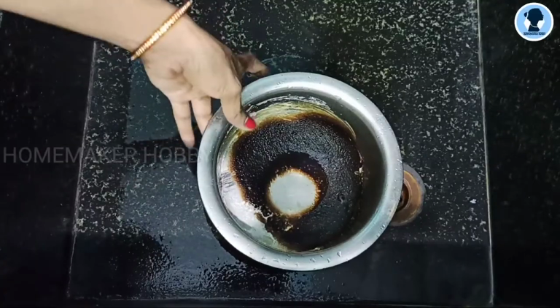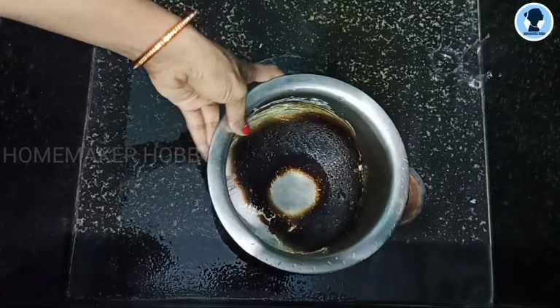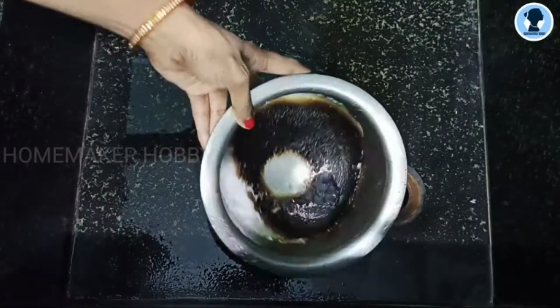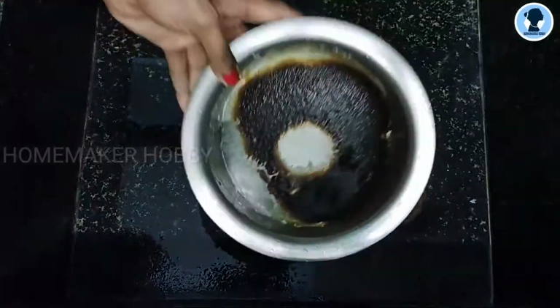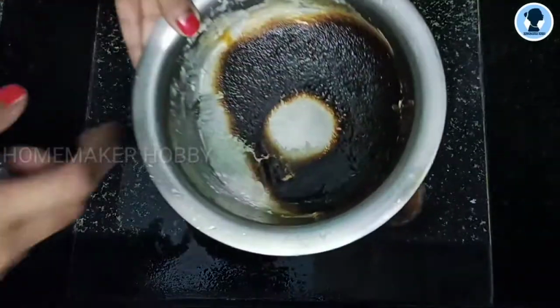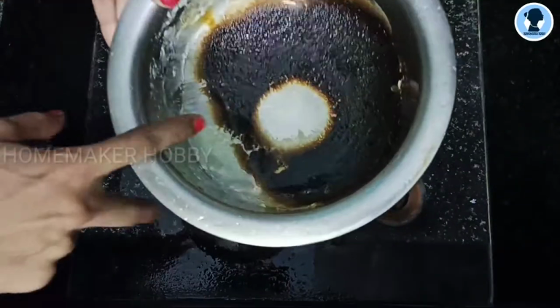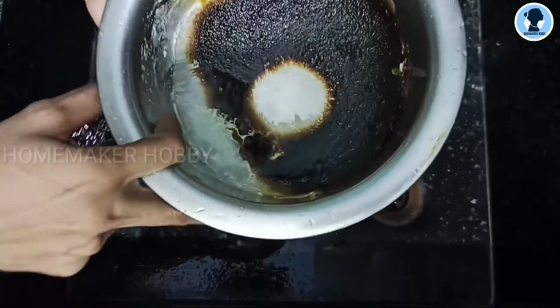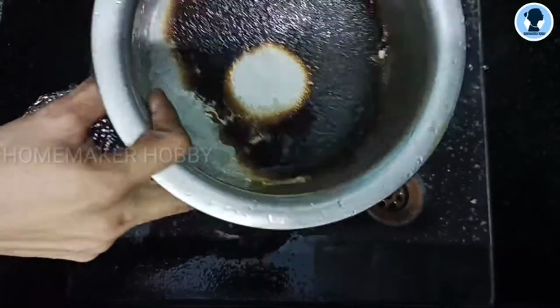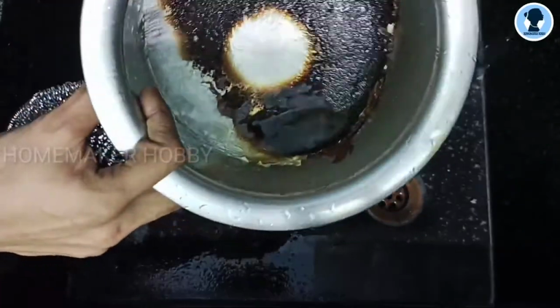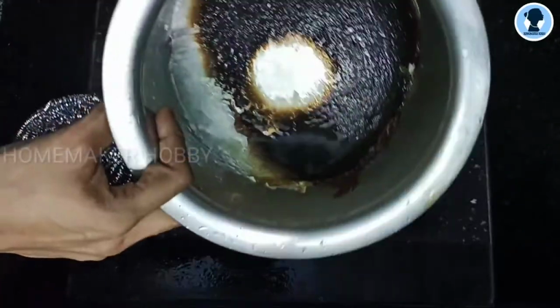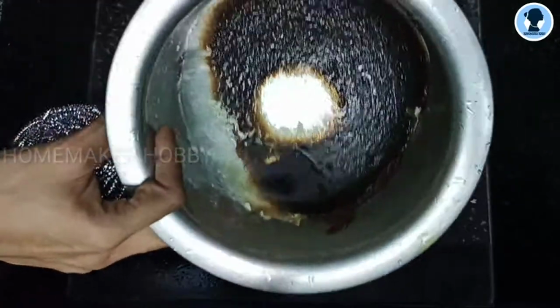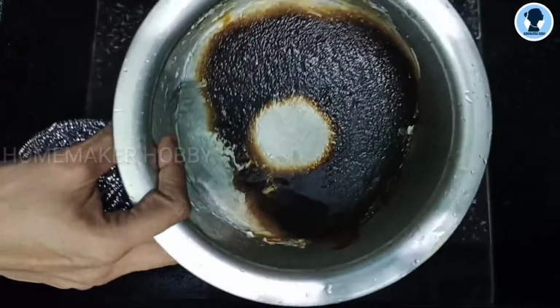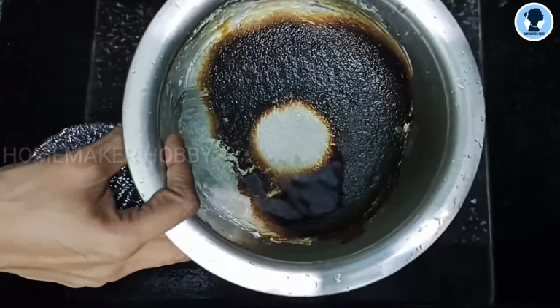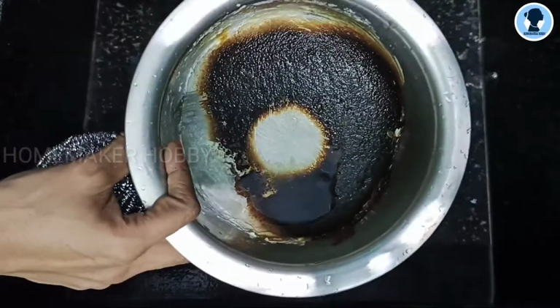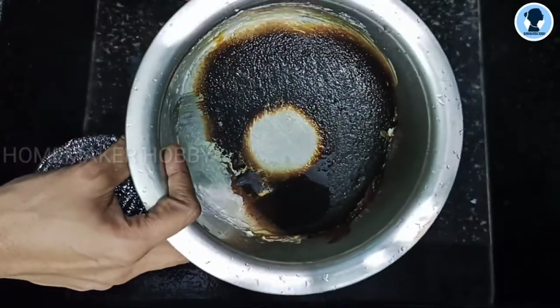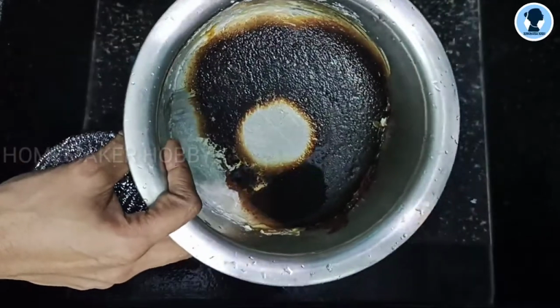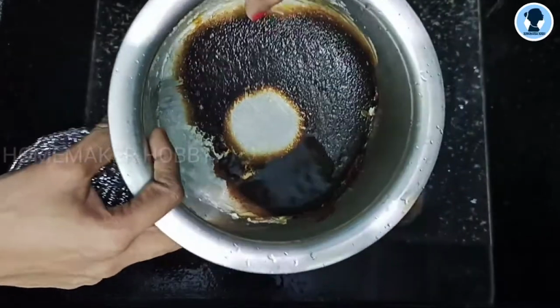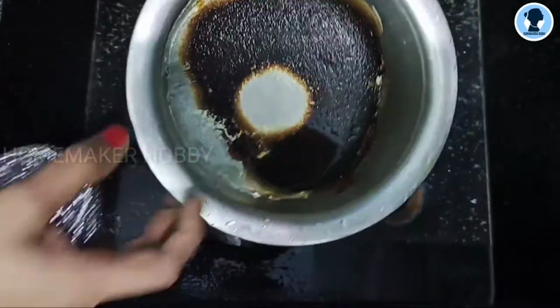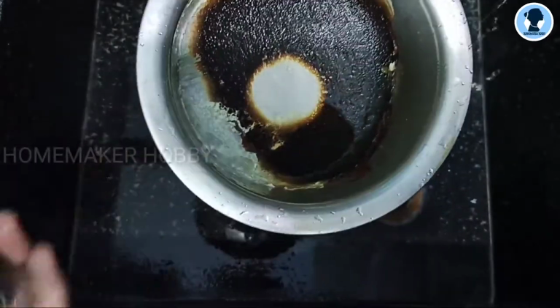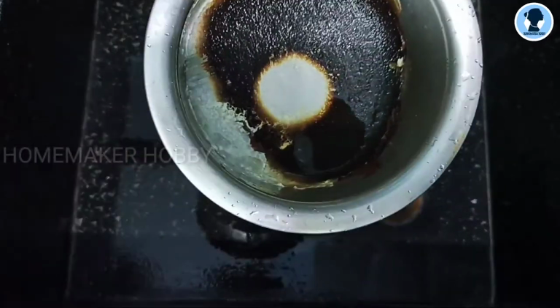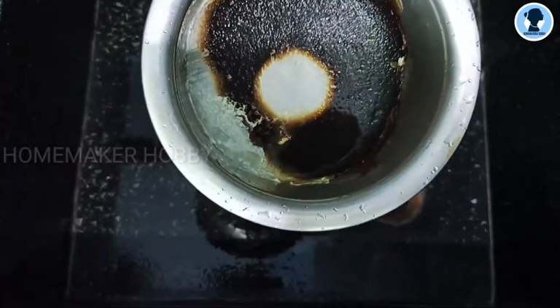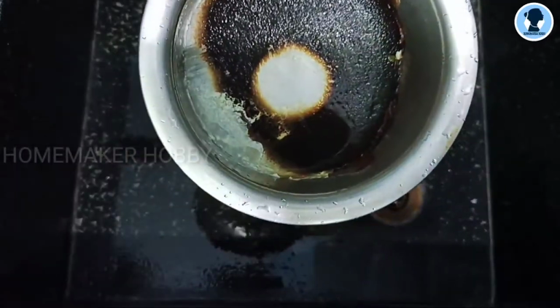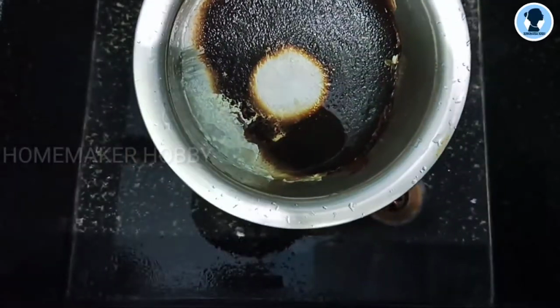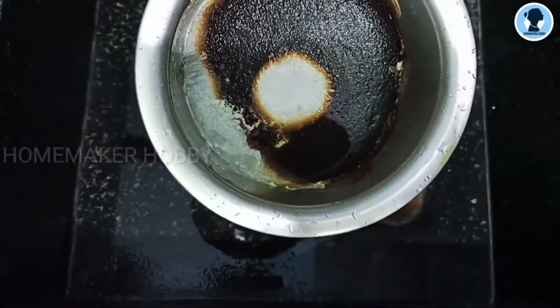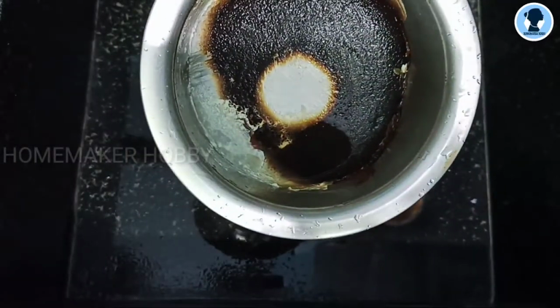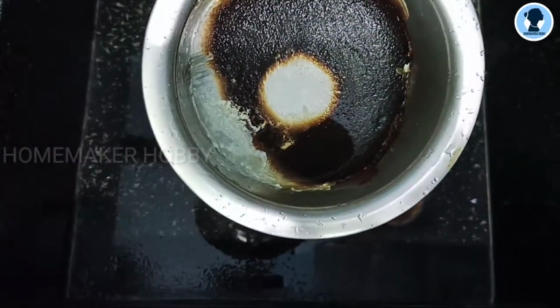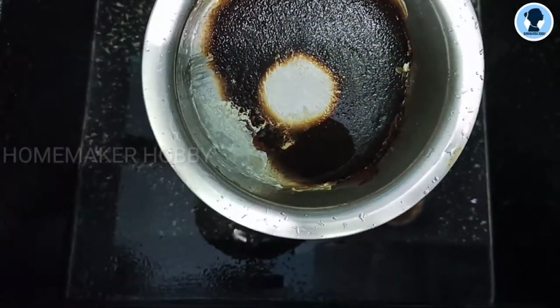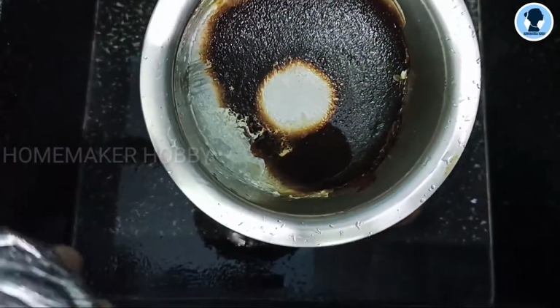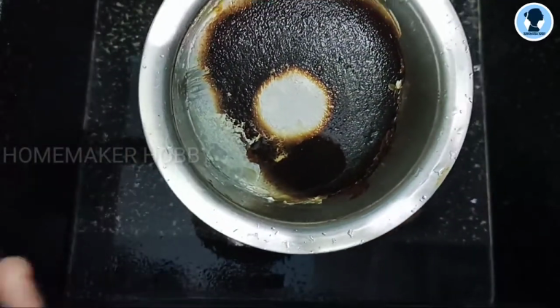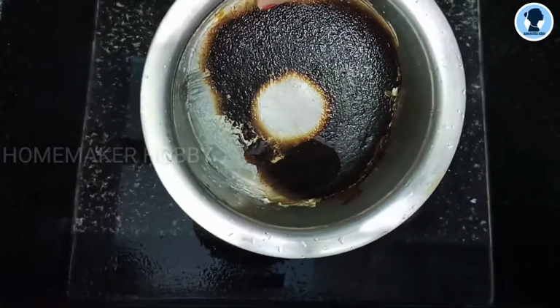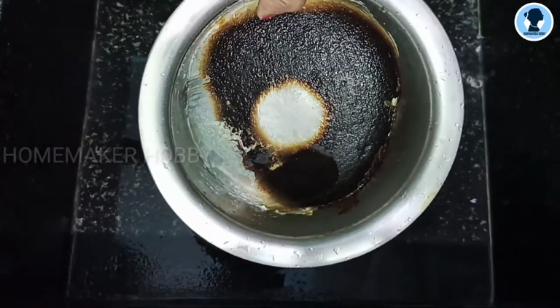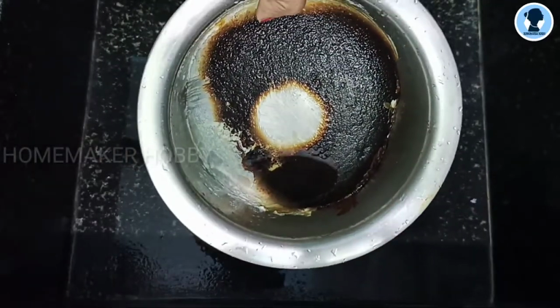Hi! Welcome to Homemaker Hobby! In our channel, I will show you how easy it is to clean this material.